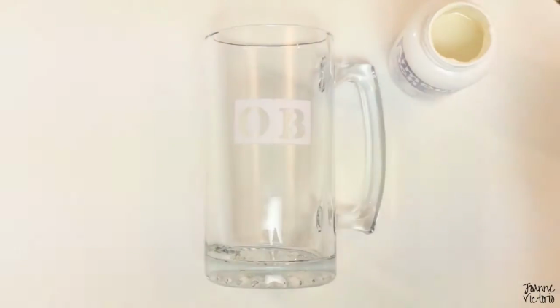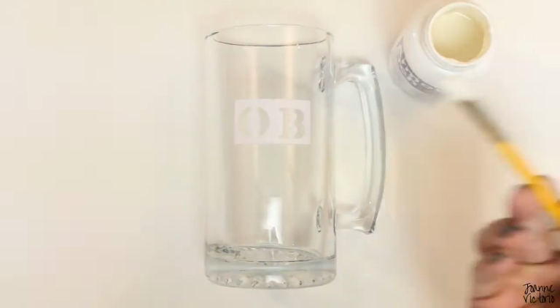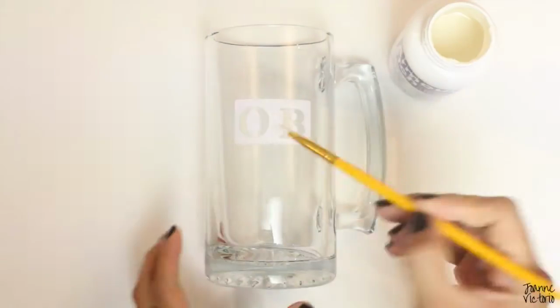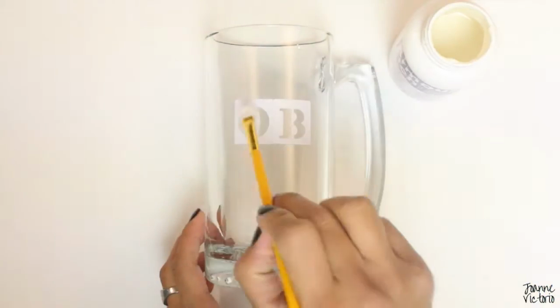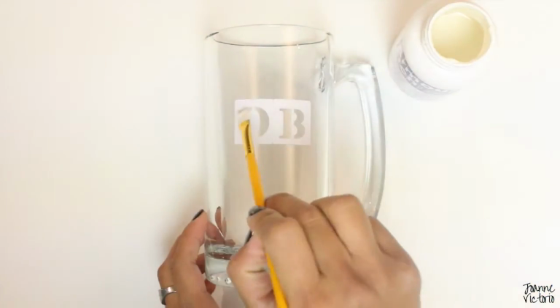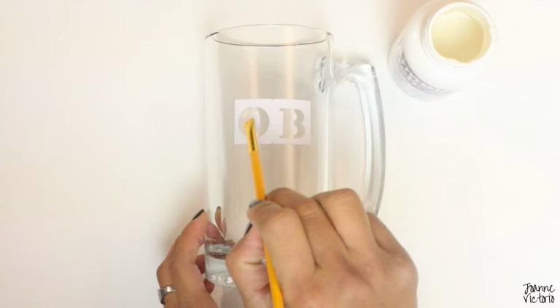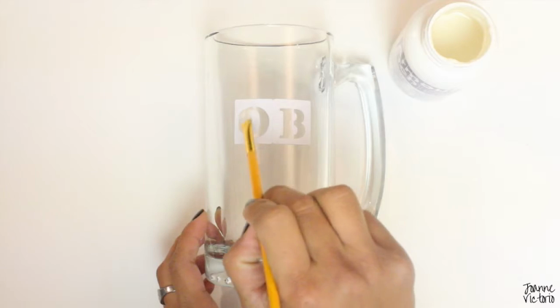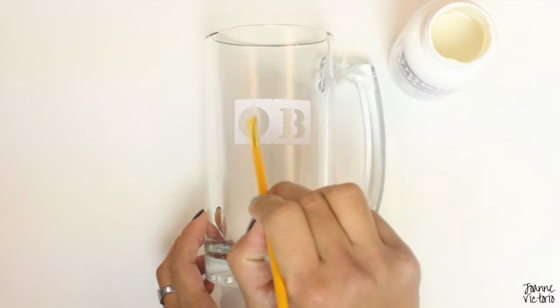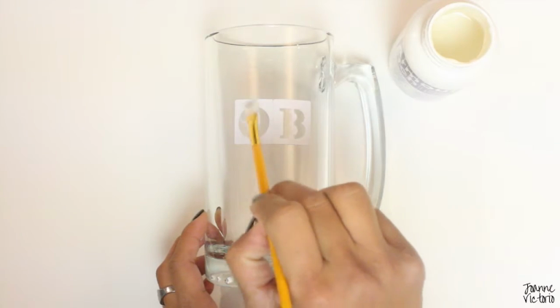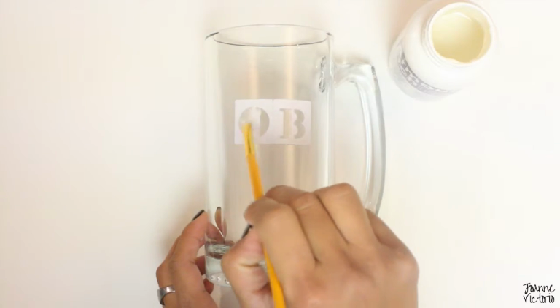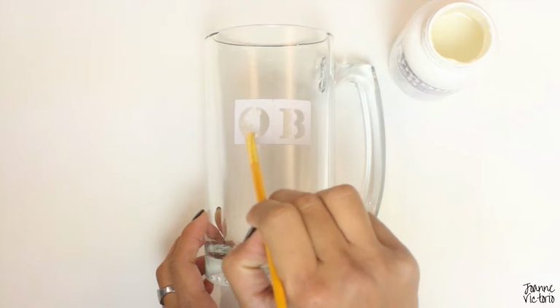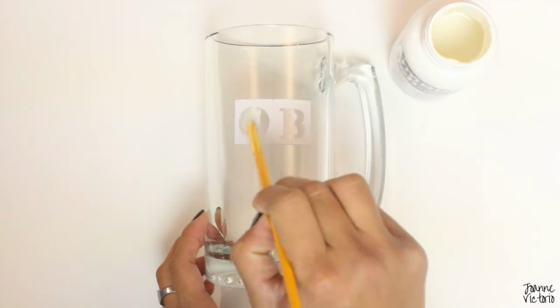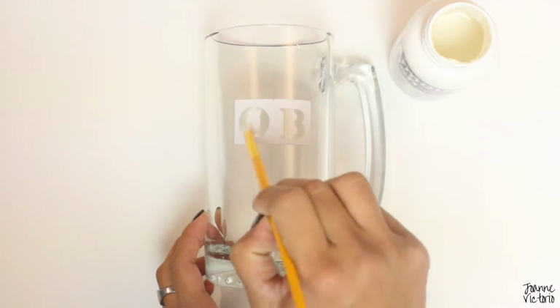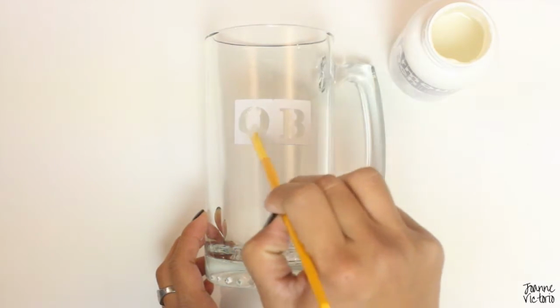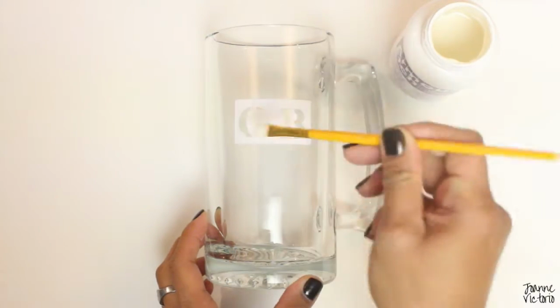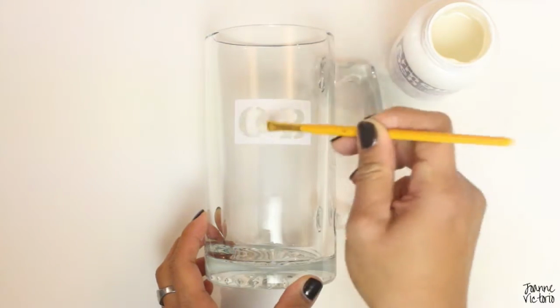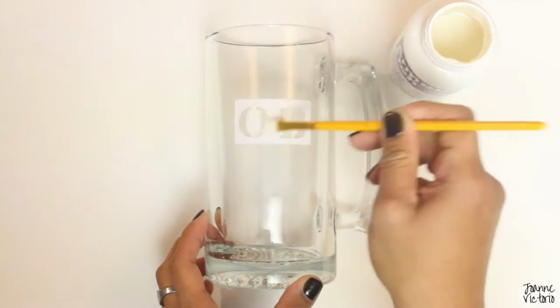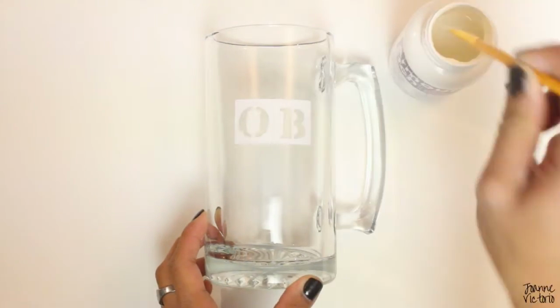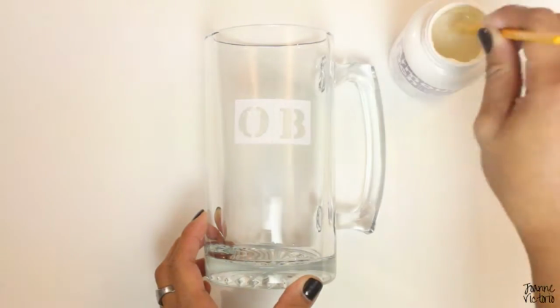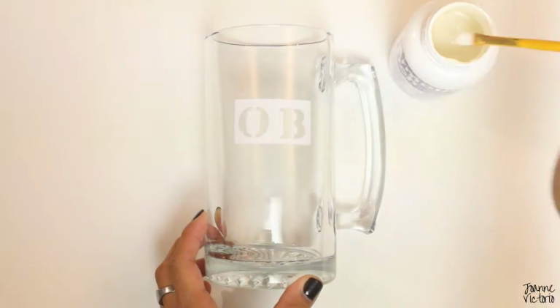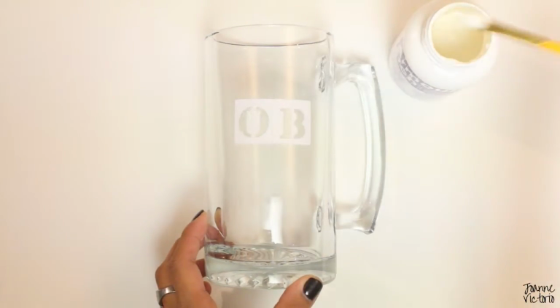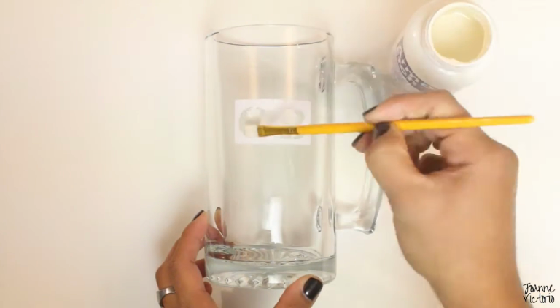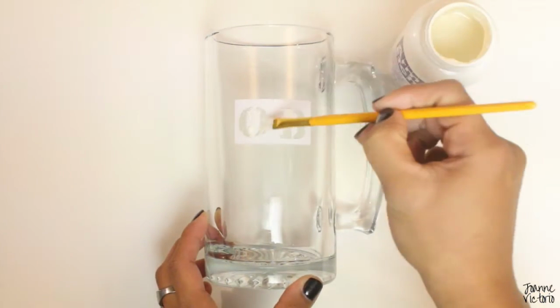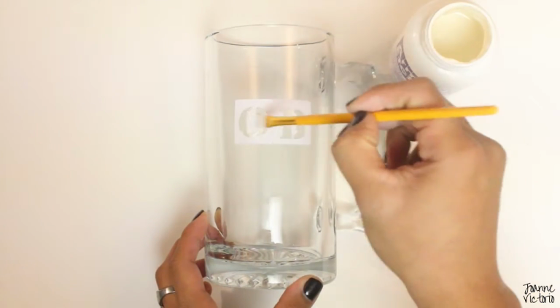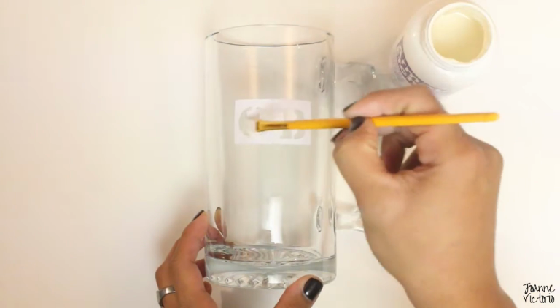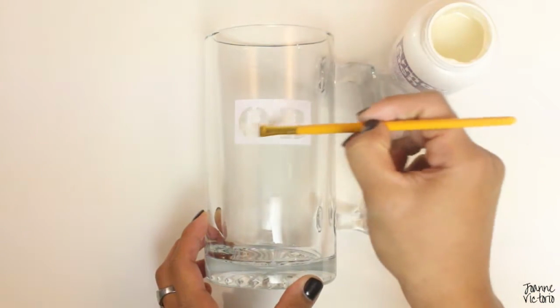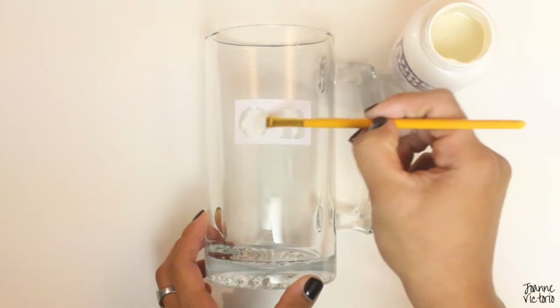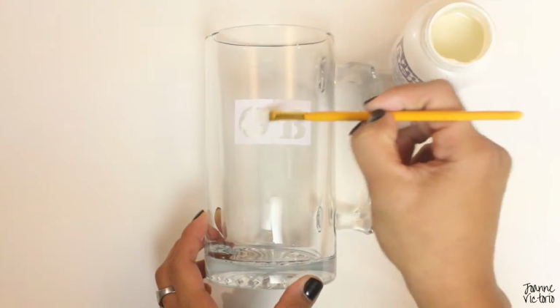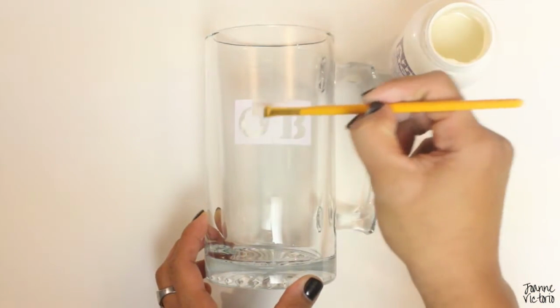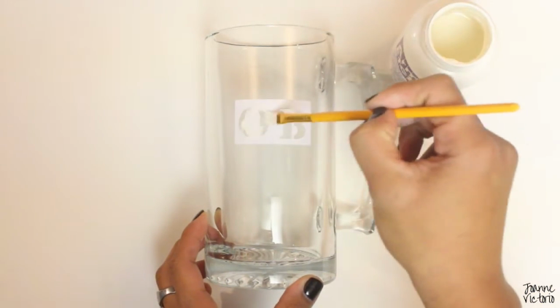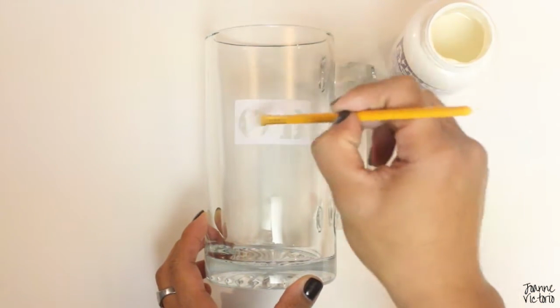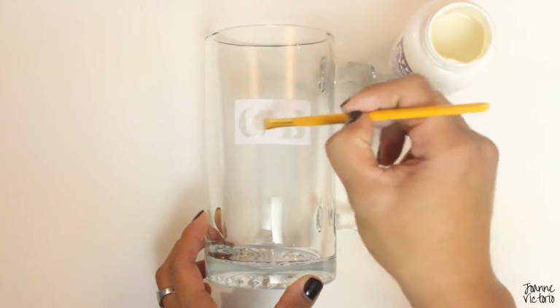Brush the armor etch over your stencil, but be careful because this stuff is strong — you don't want it on your skin.